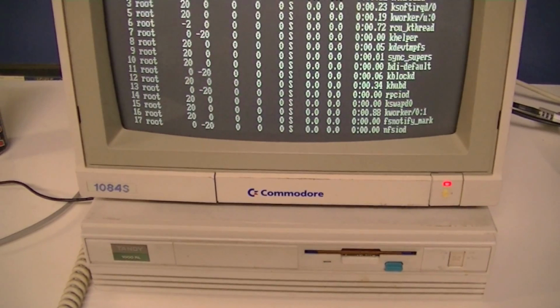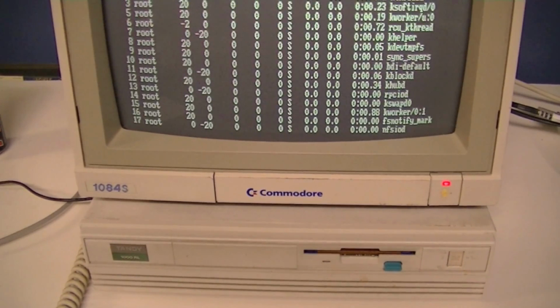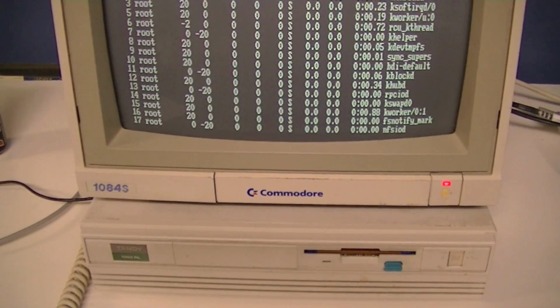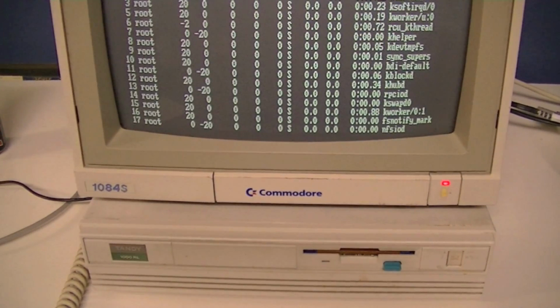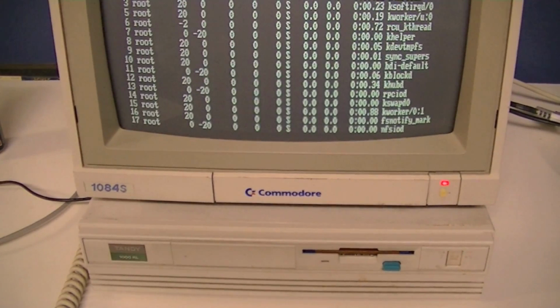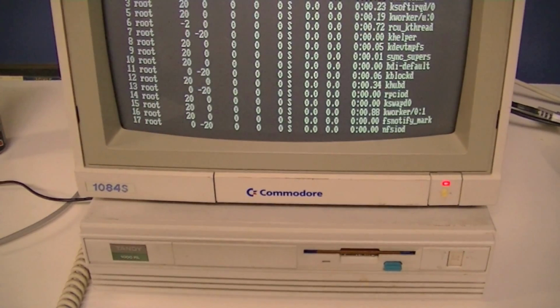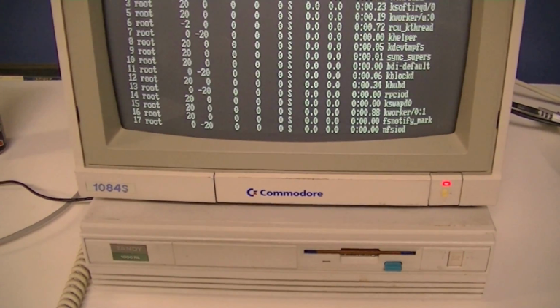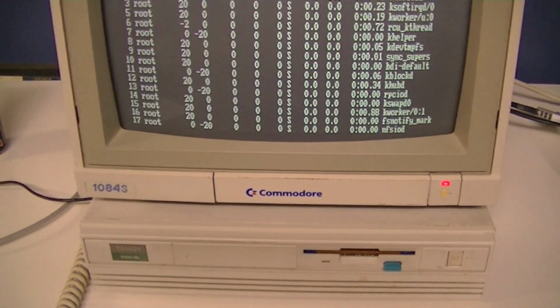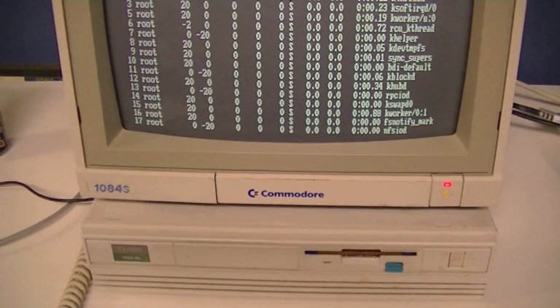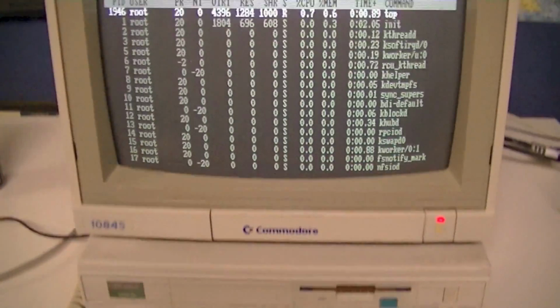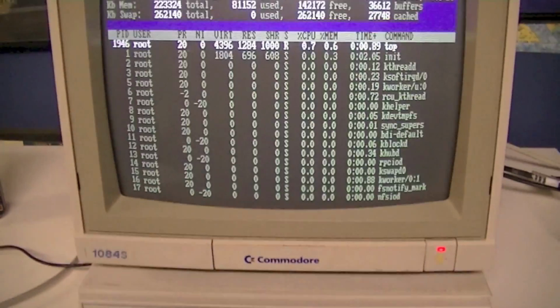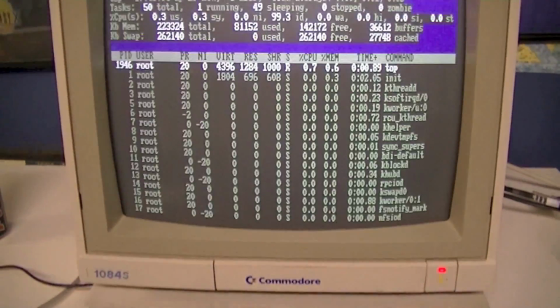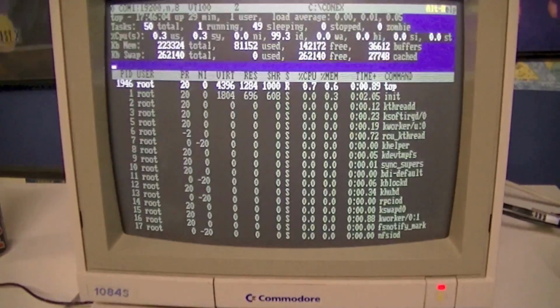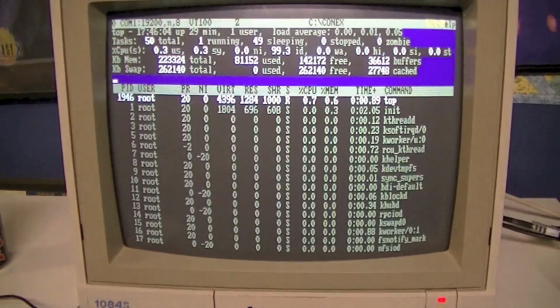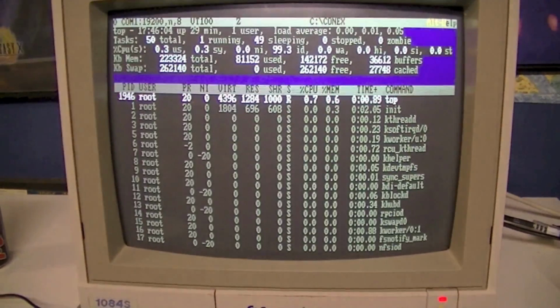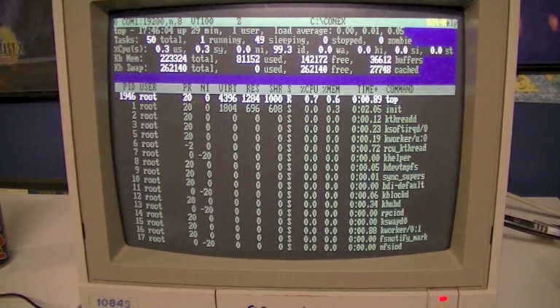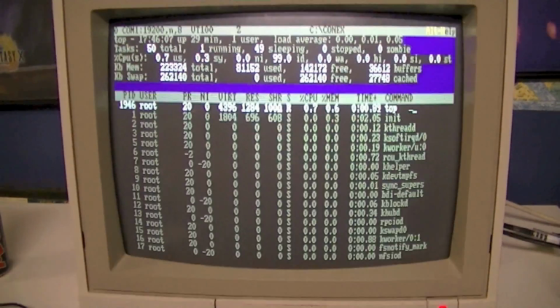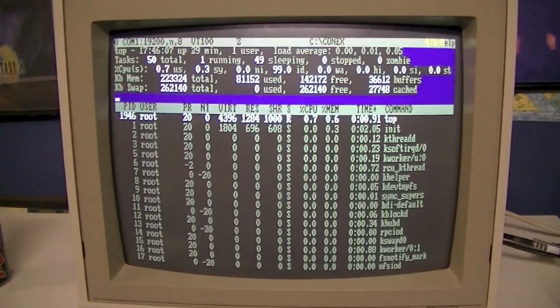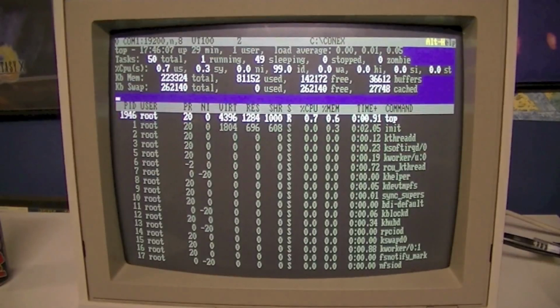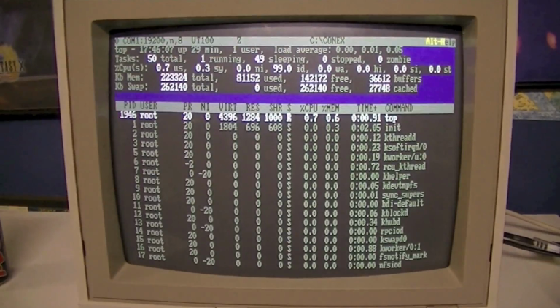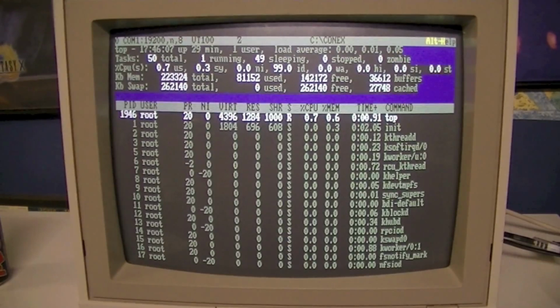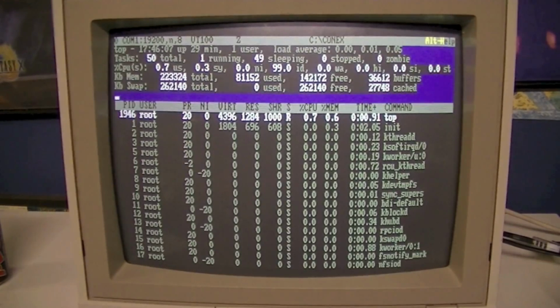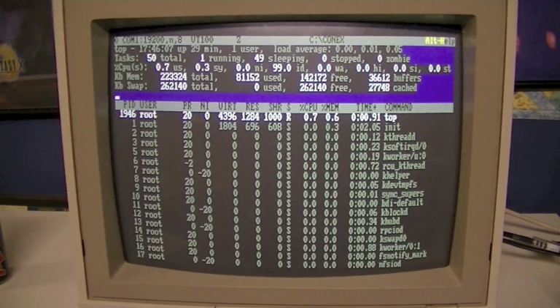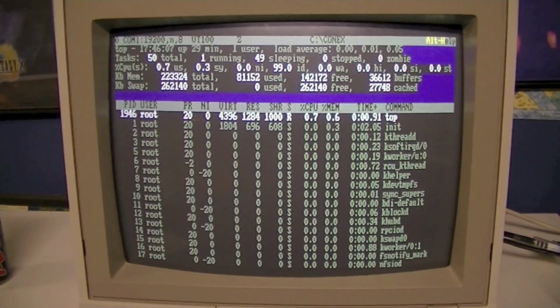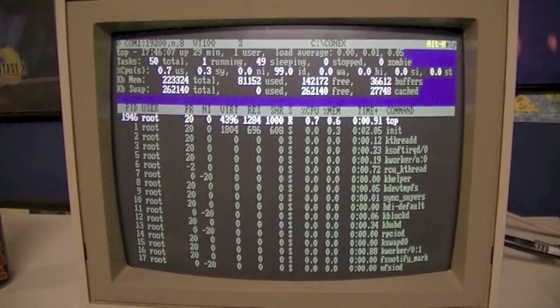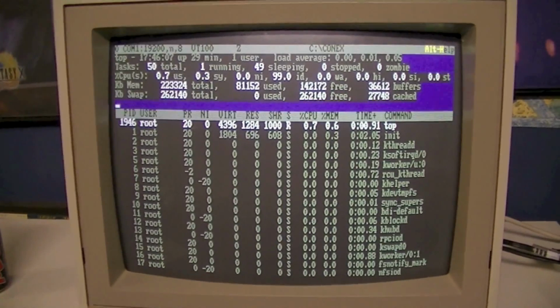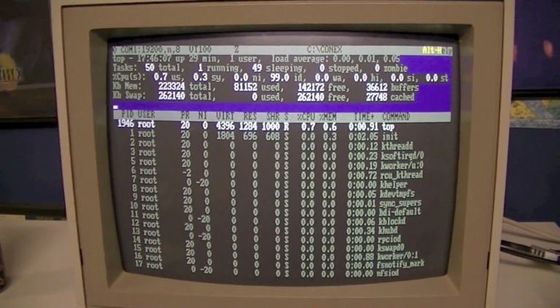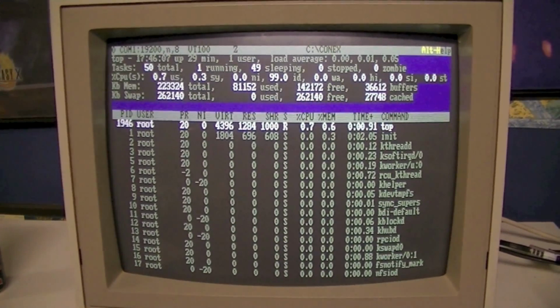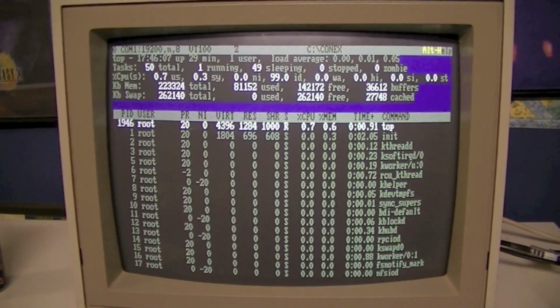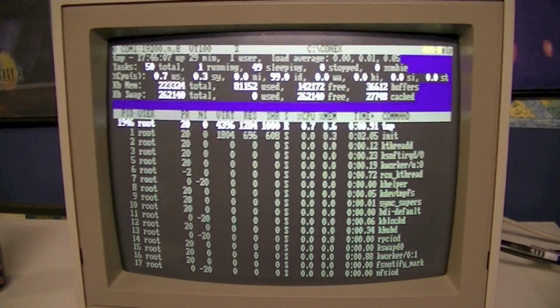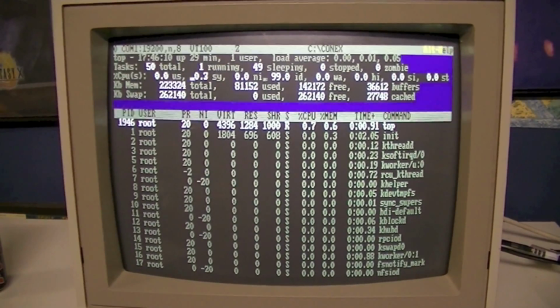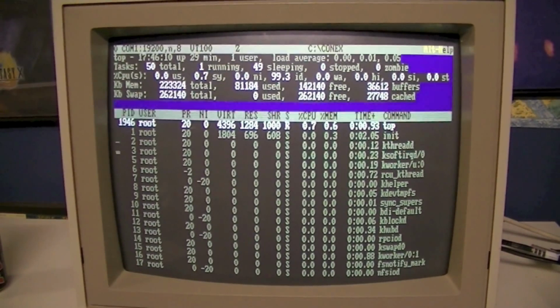Is that a Tandy running Linux? No, it isn't.